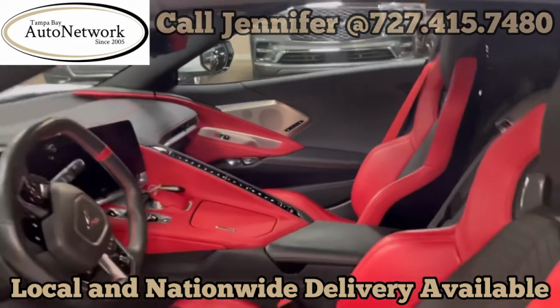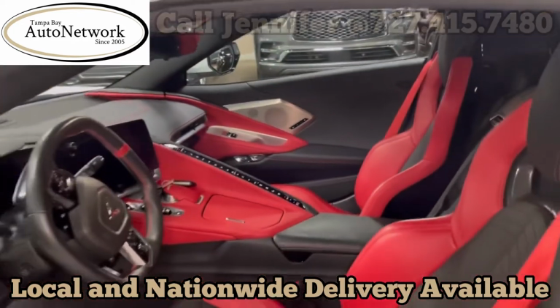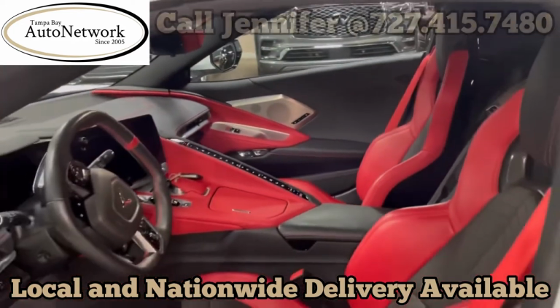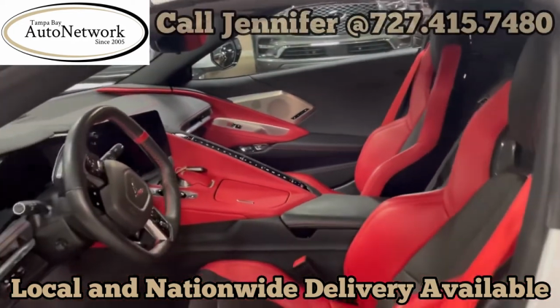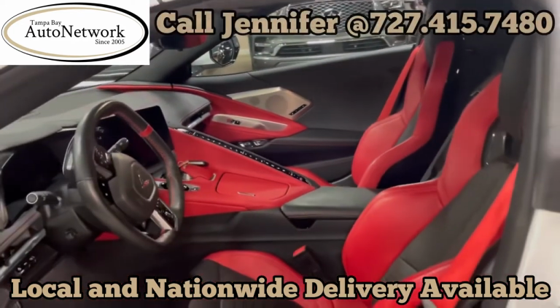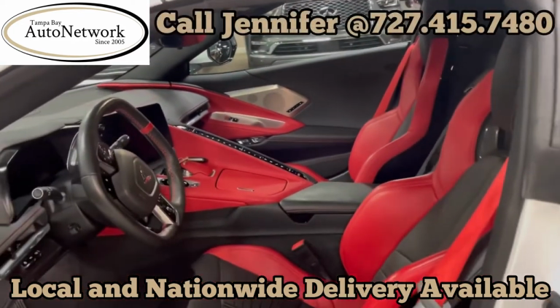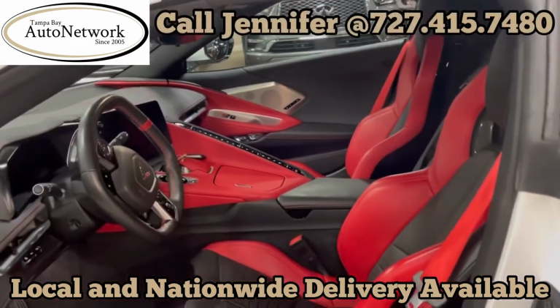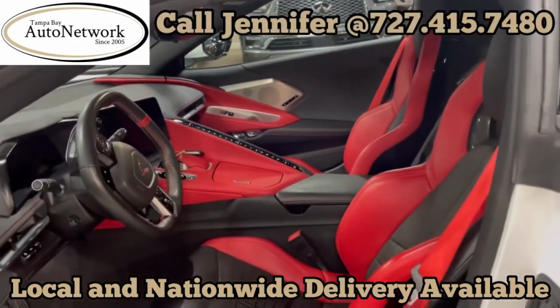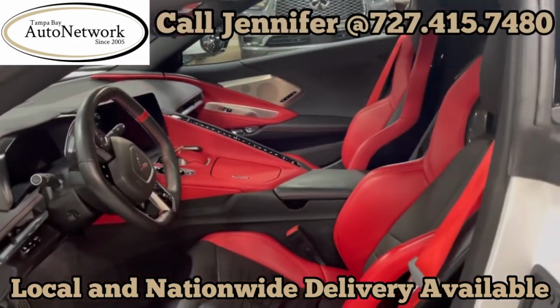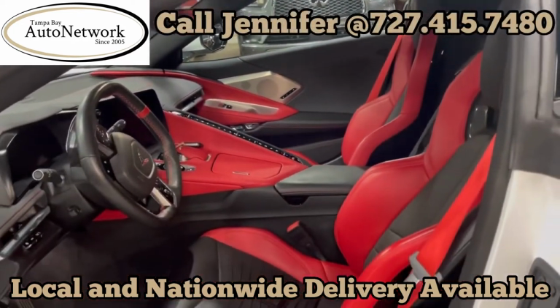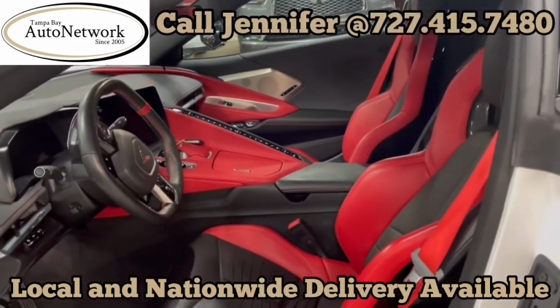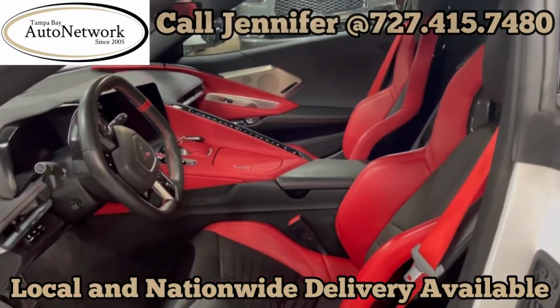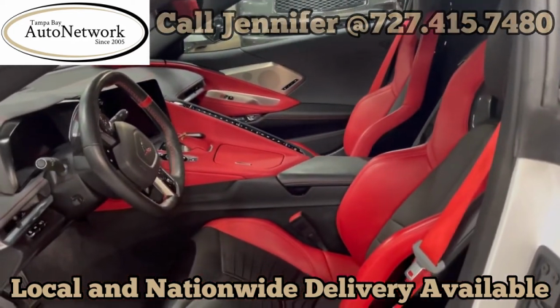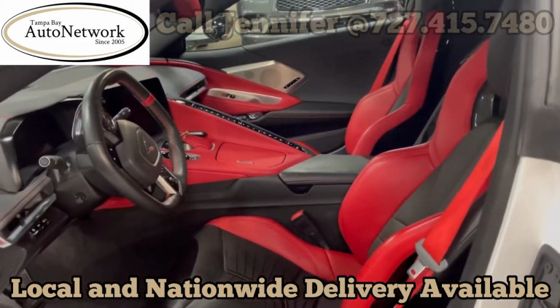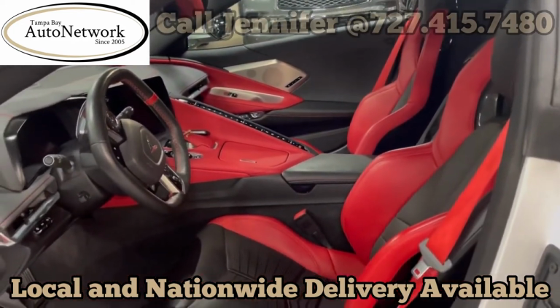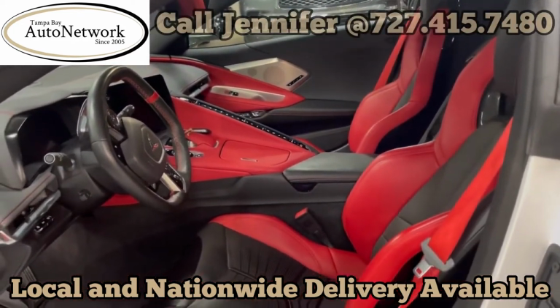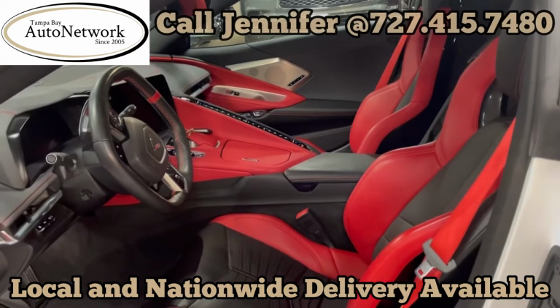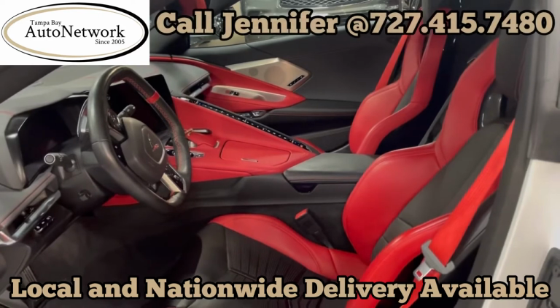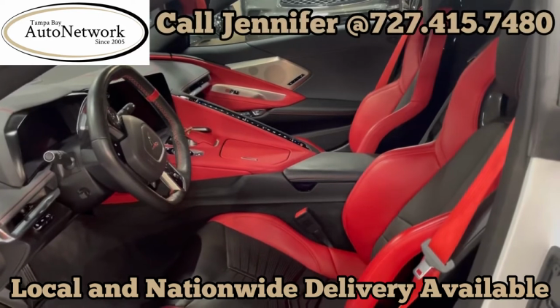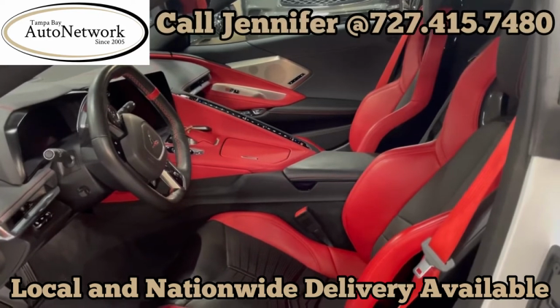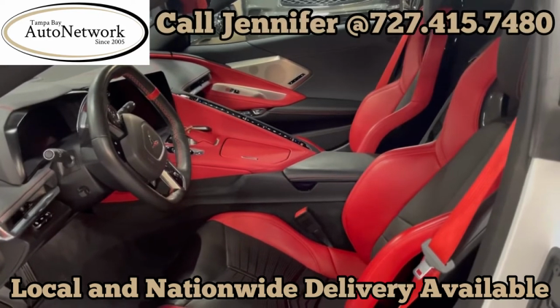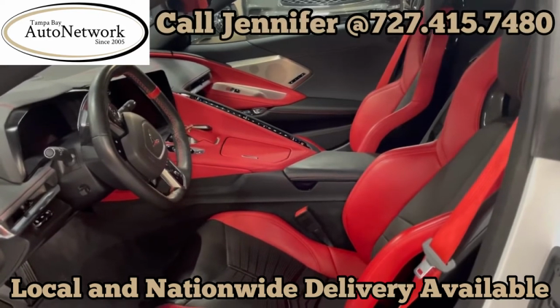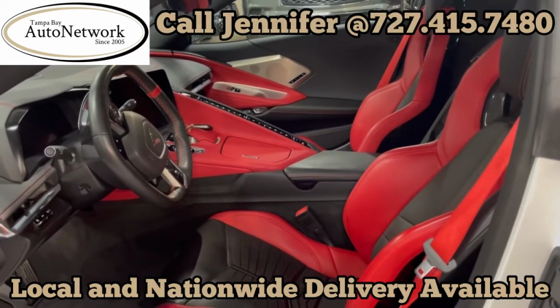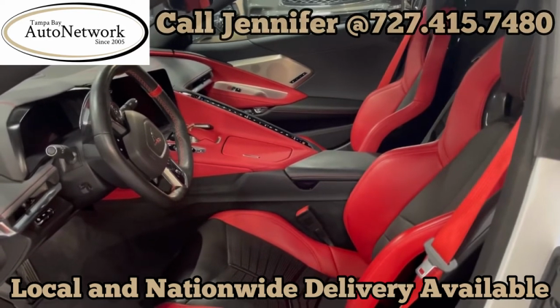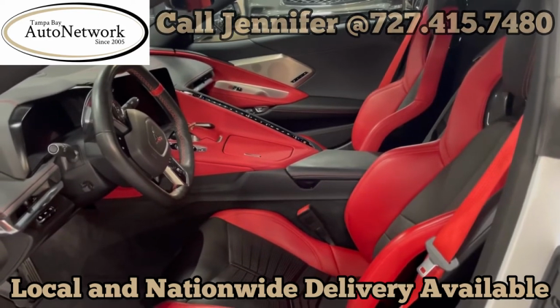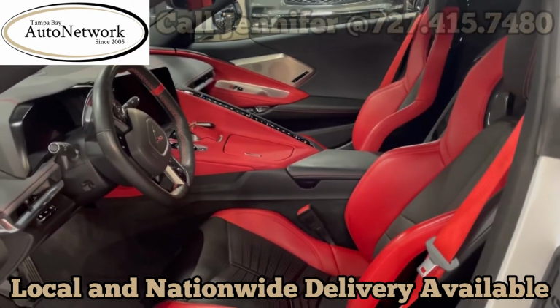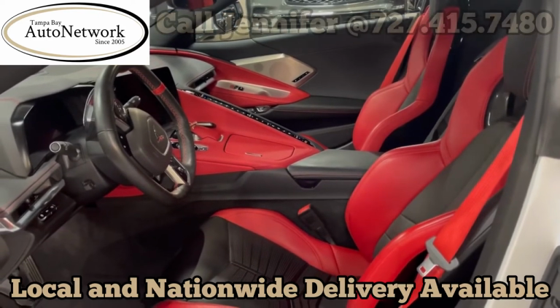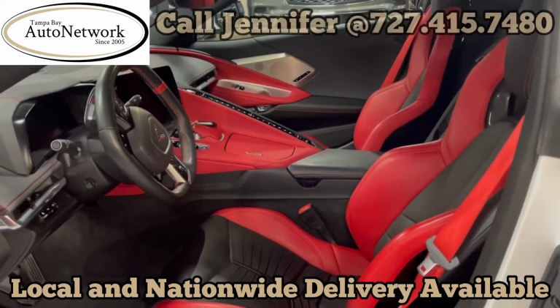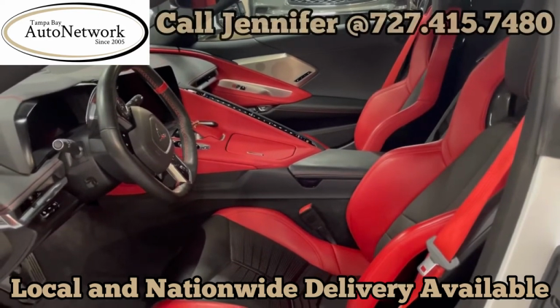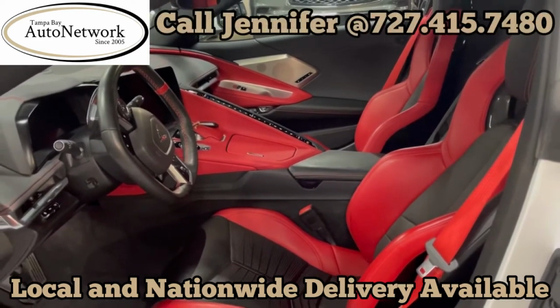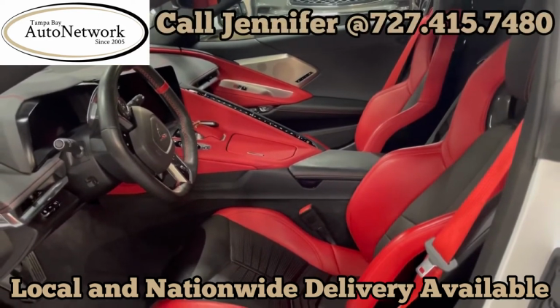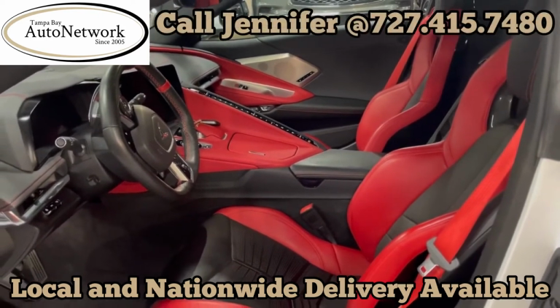If you have any questions at all about the condition, please give us a call. We're ready to answer your questions. Thanks, and have a great day.